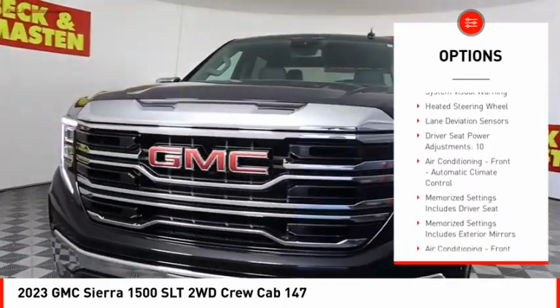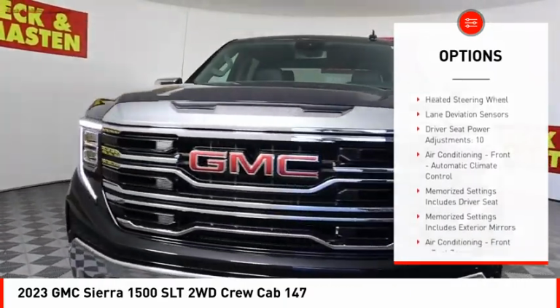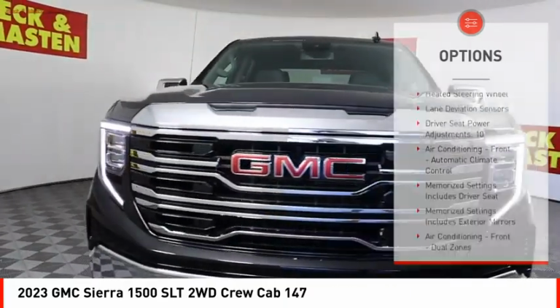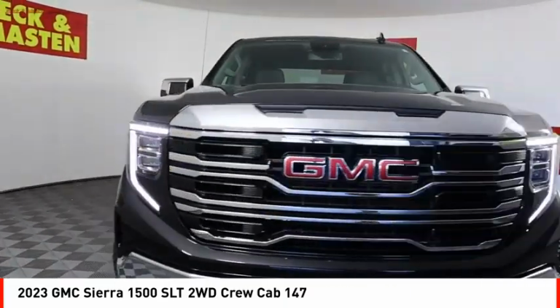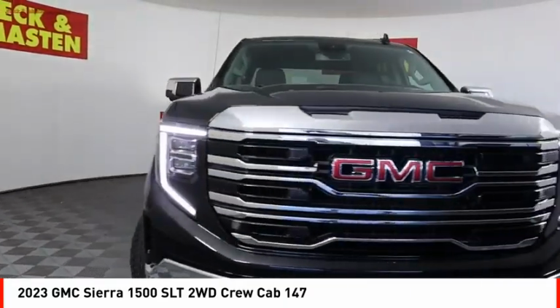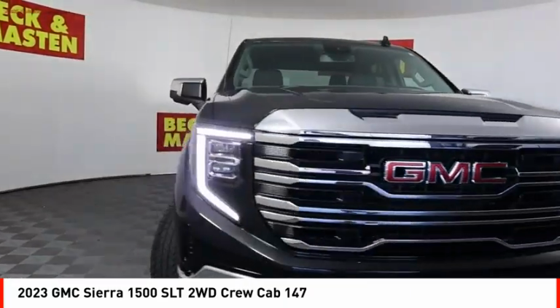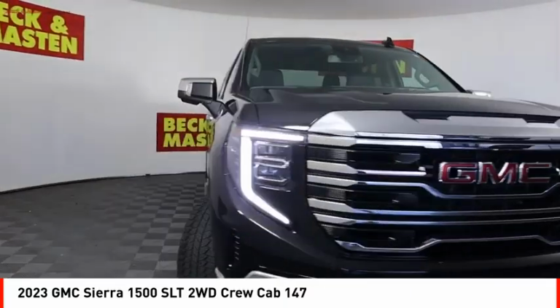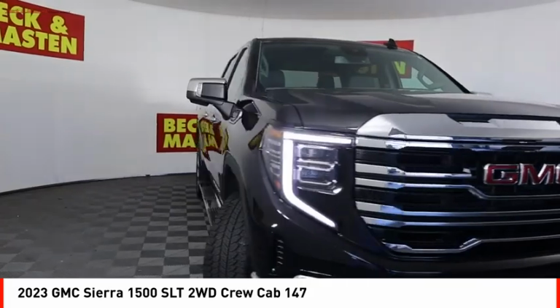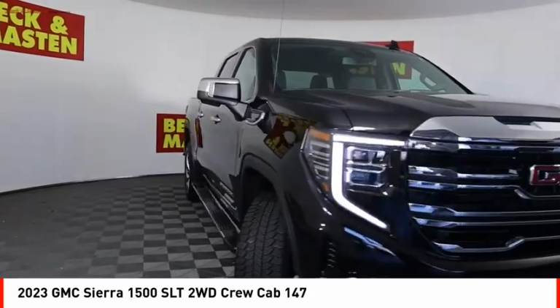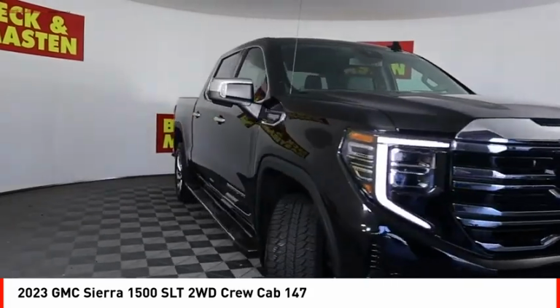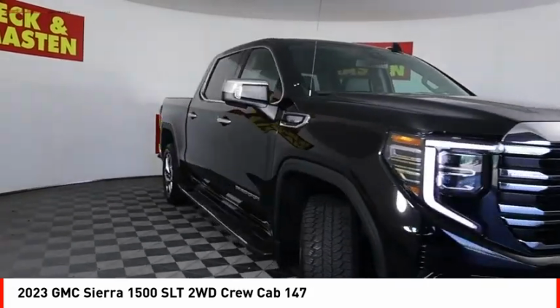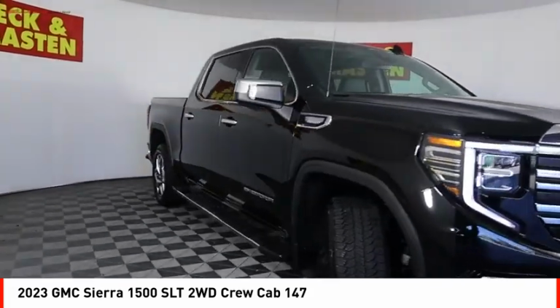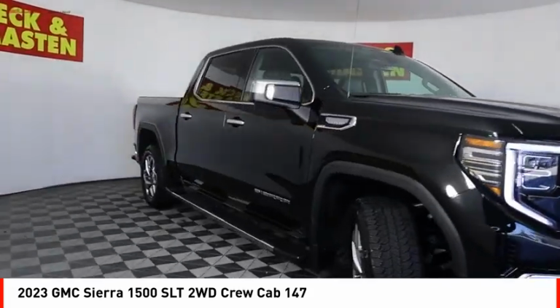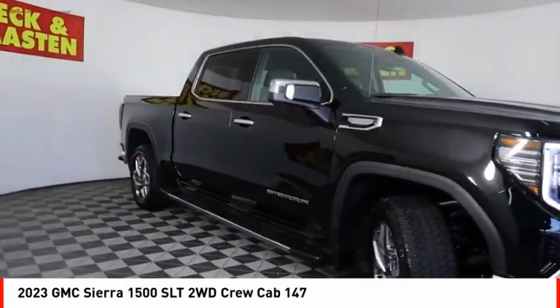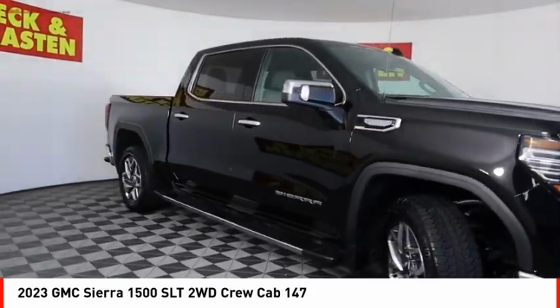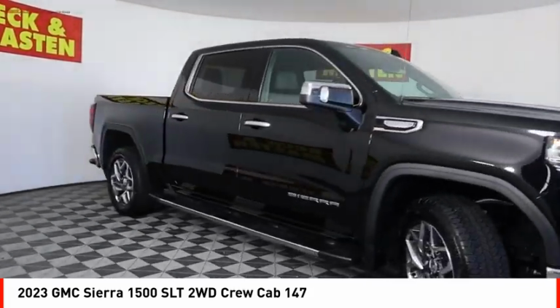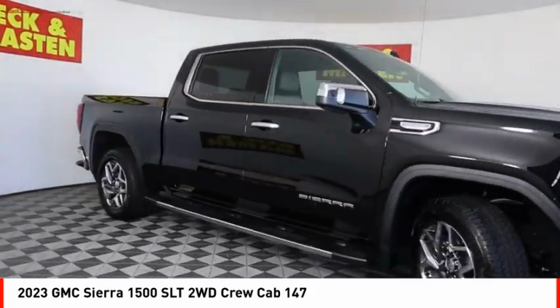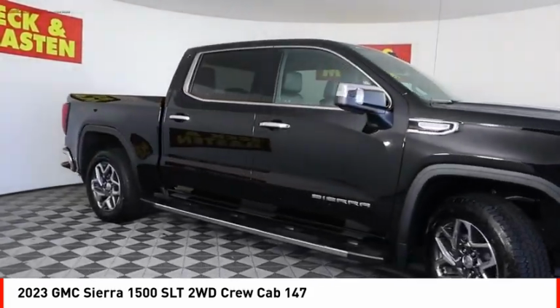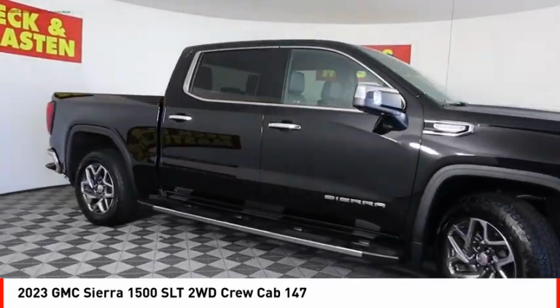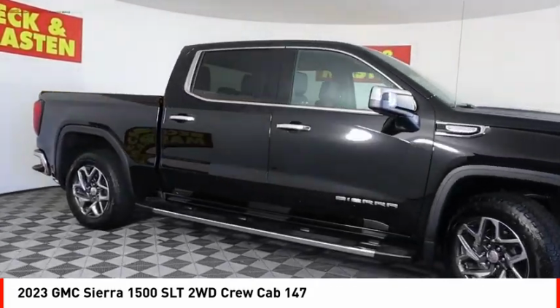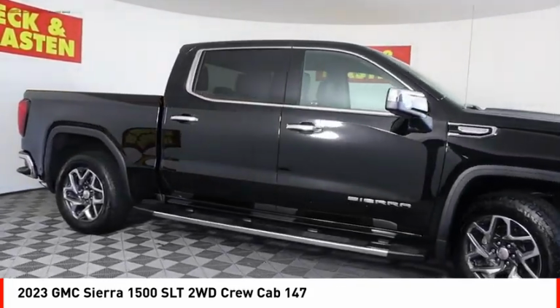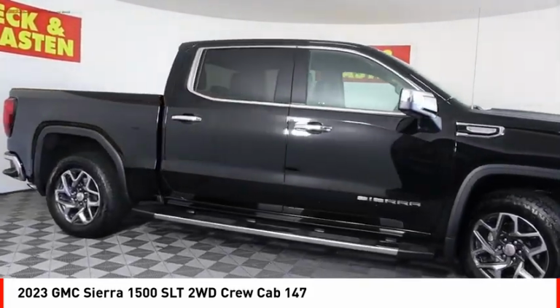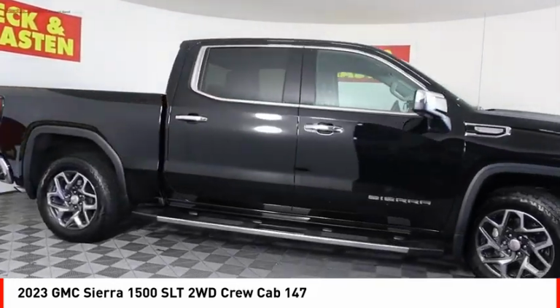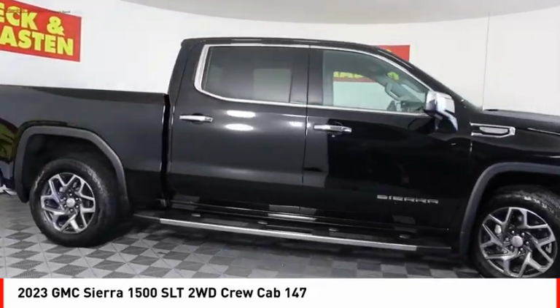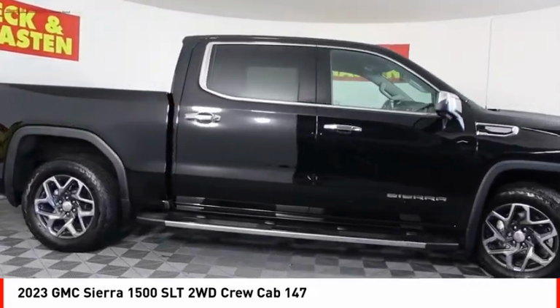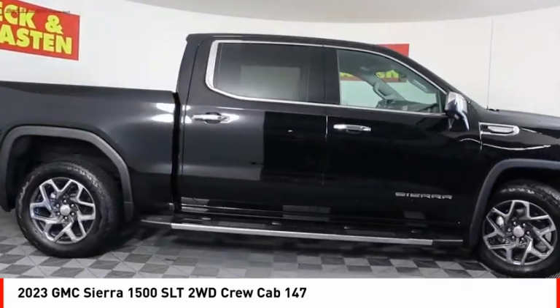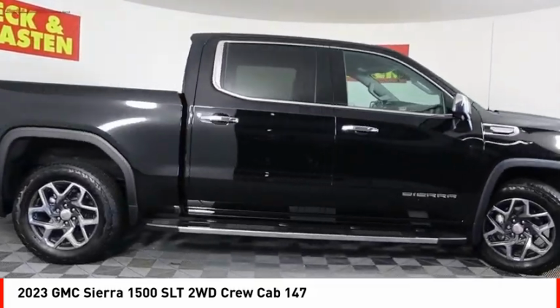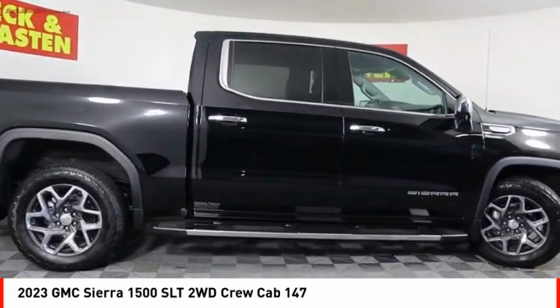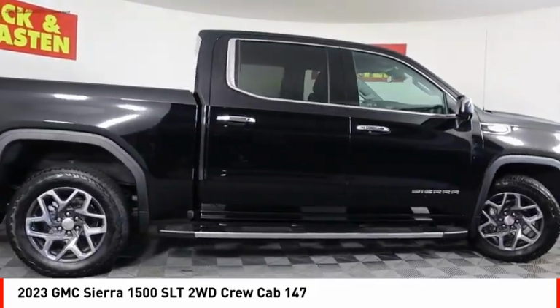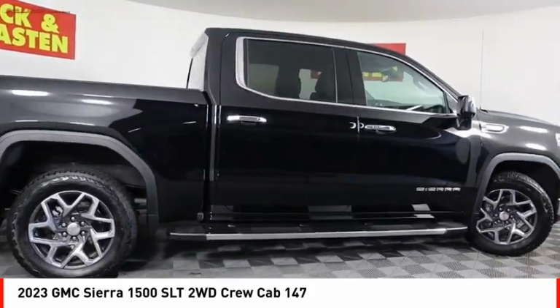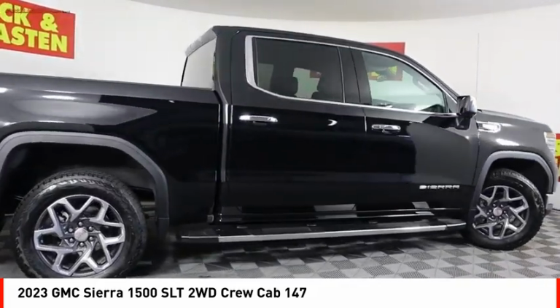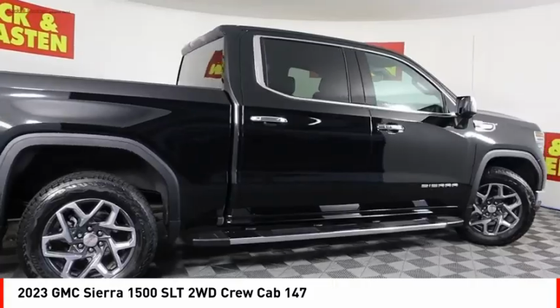Traction control, stability control, roll stability control, front suspension type: strut, and rear step bumper.